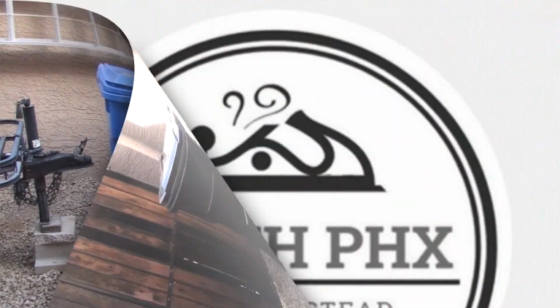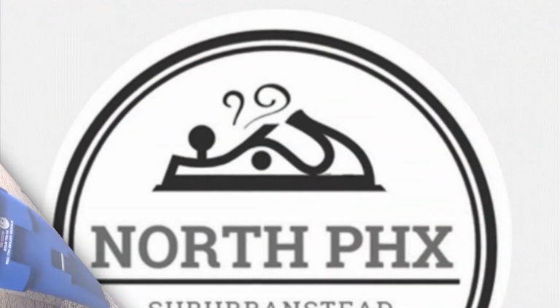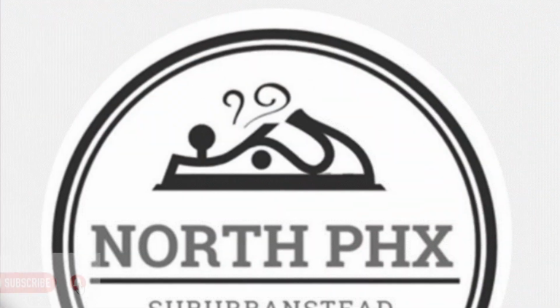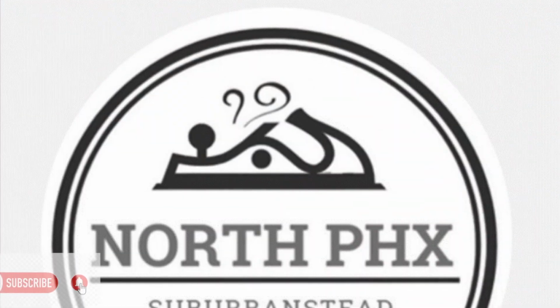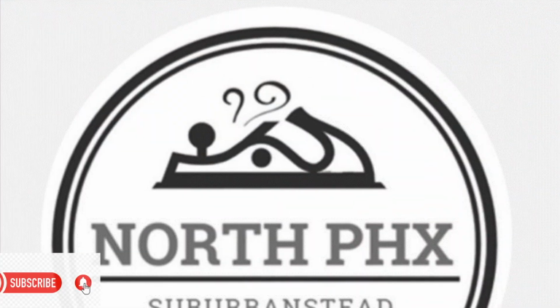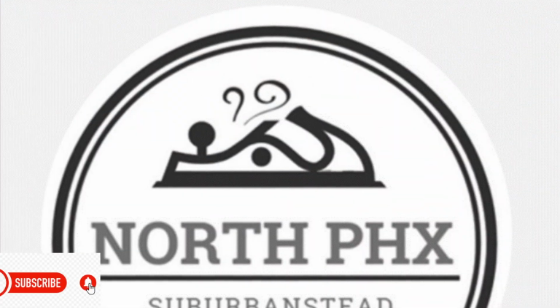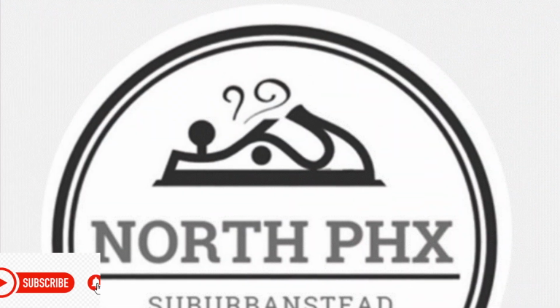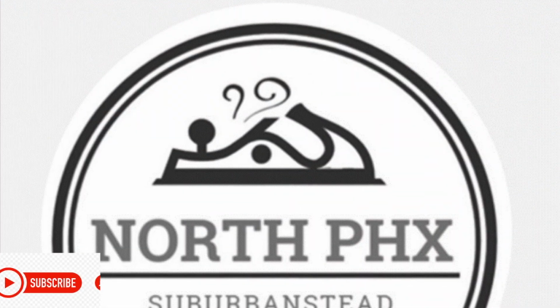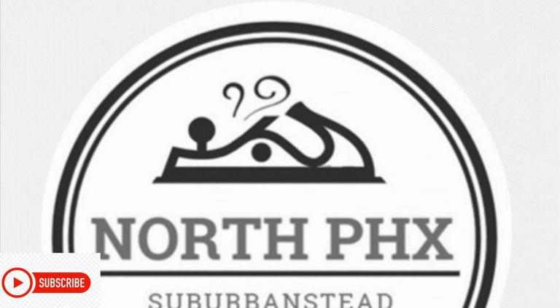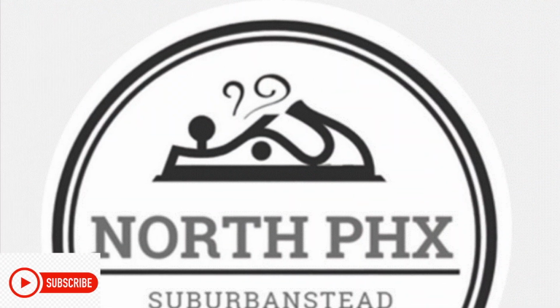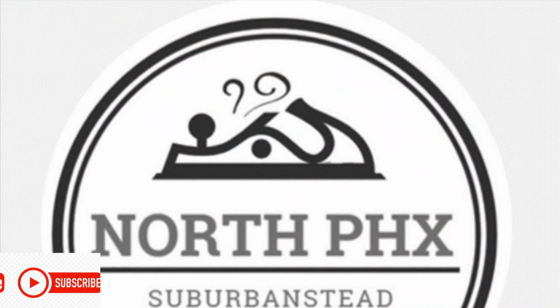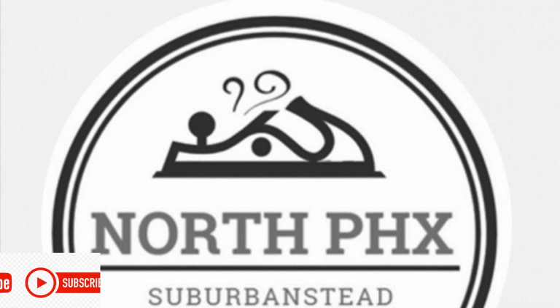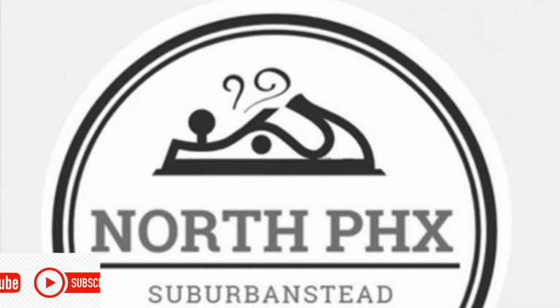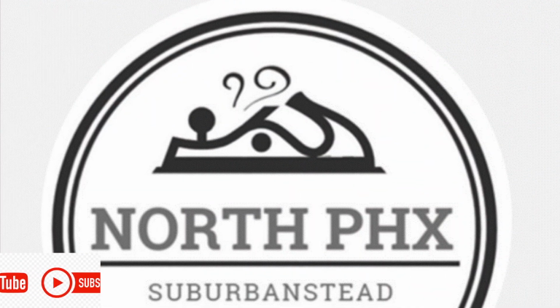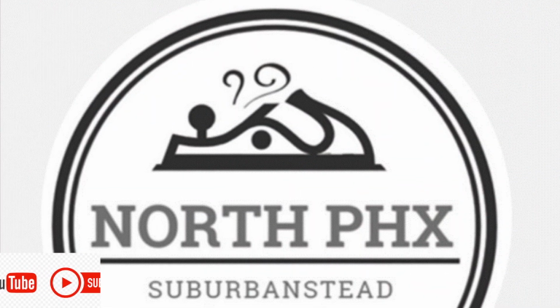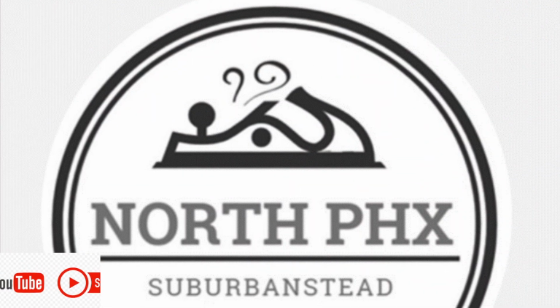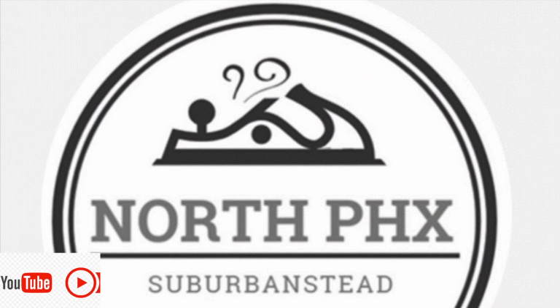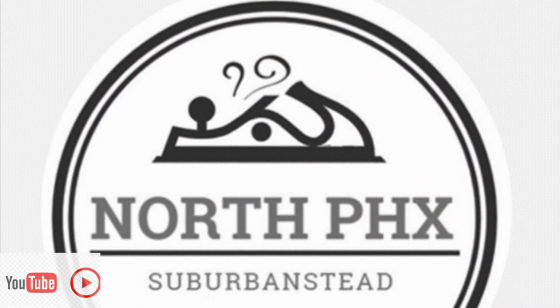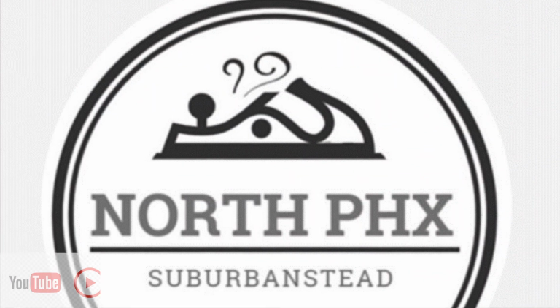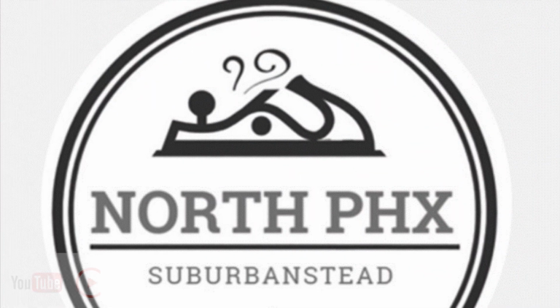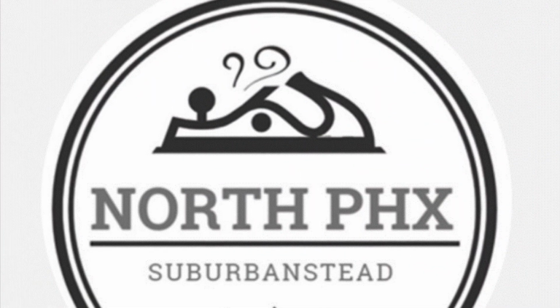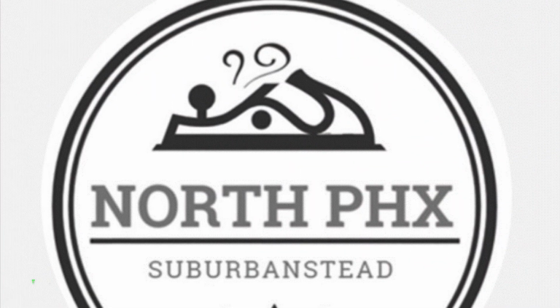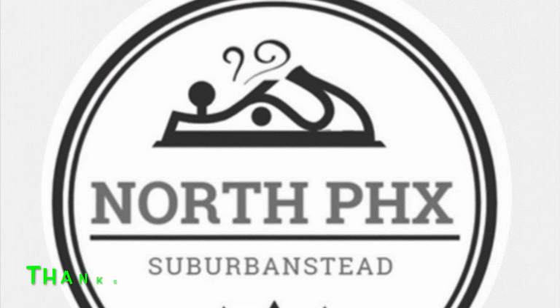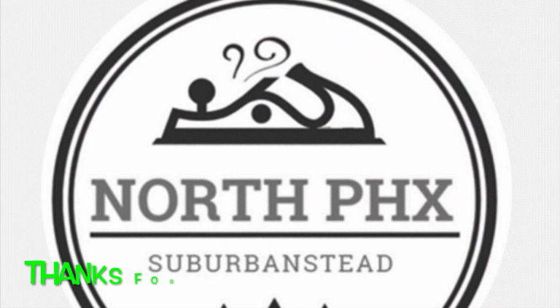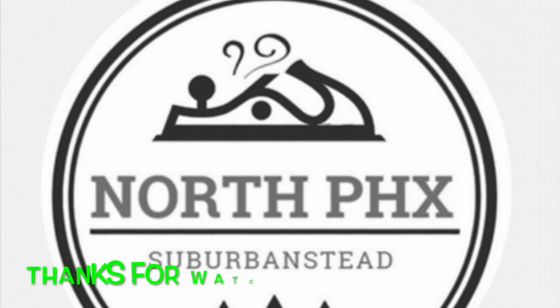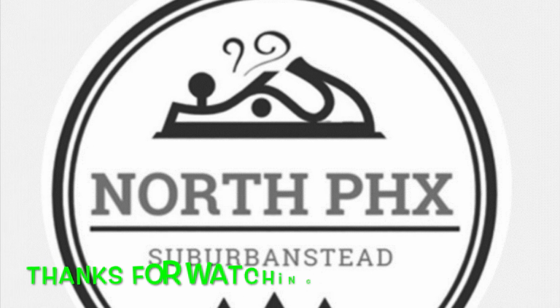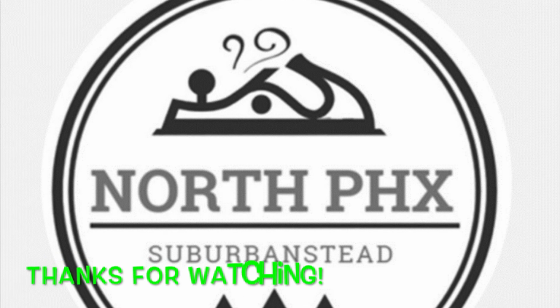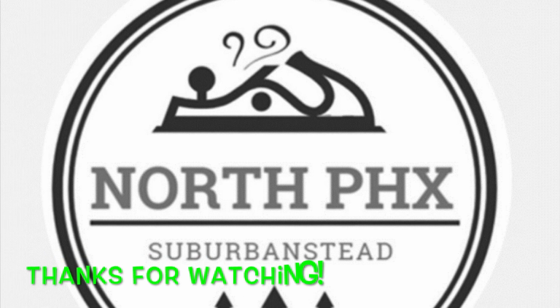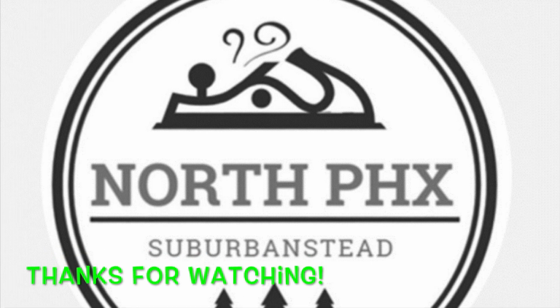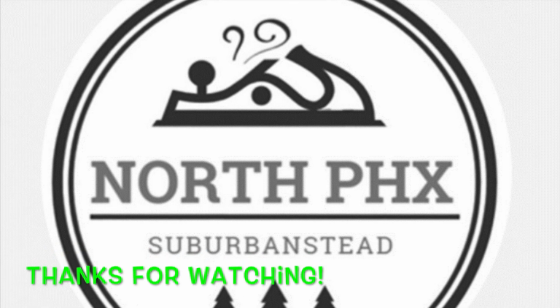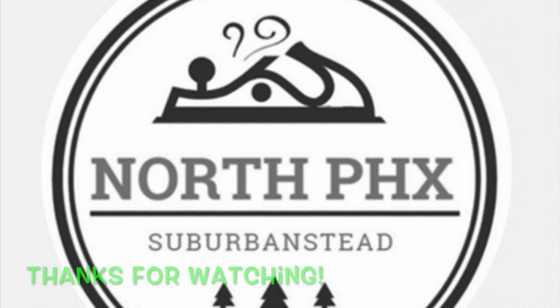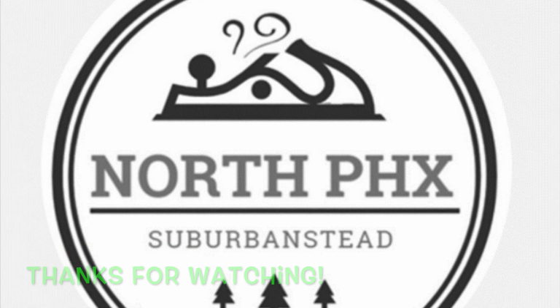This has been another production of the North Phoenix Suburban Stead. Thanks for watching.